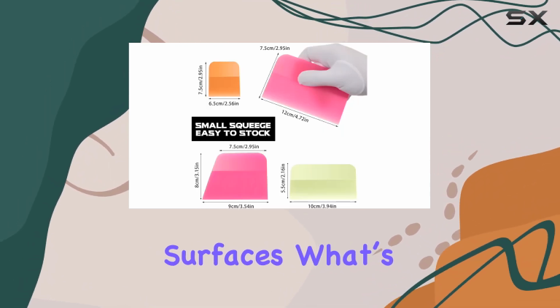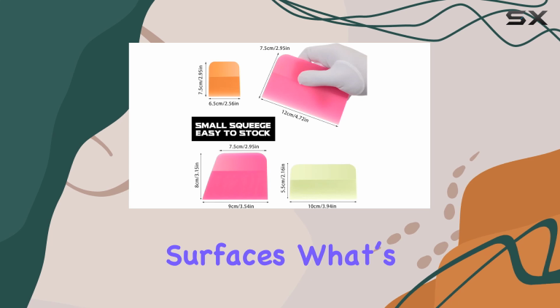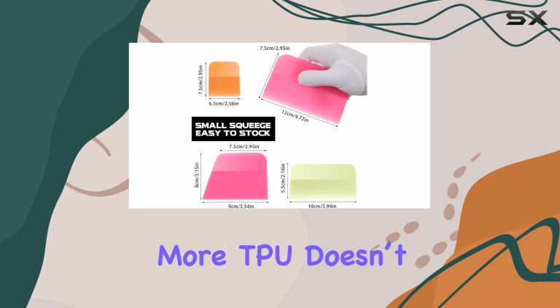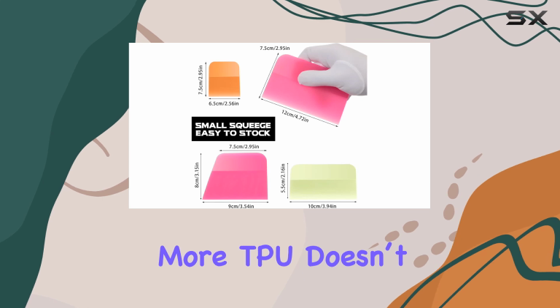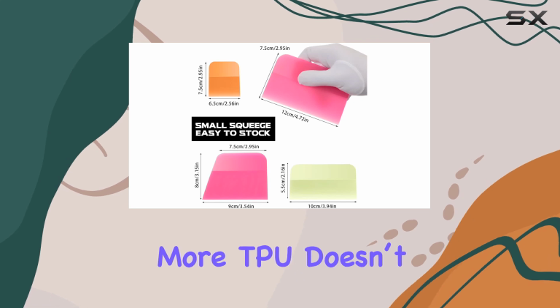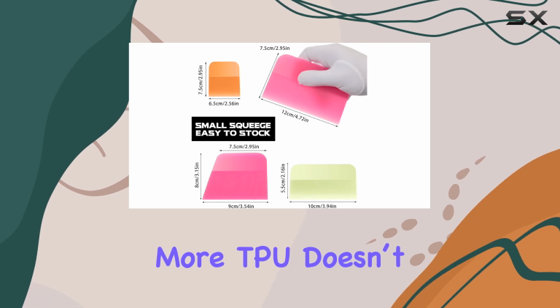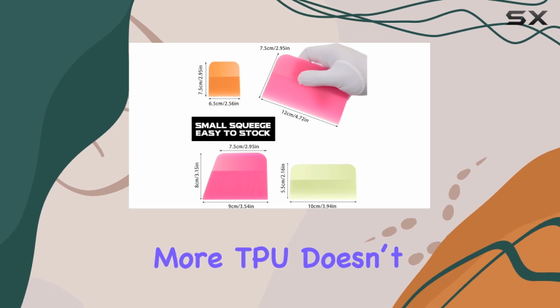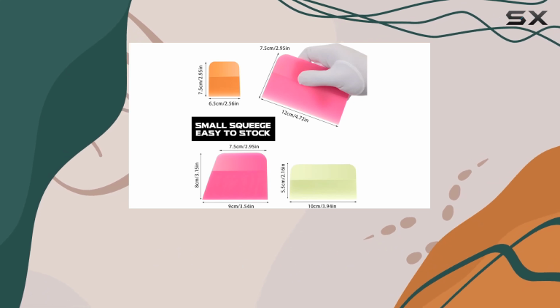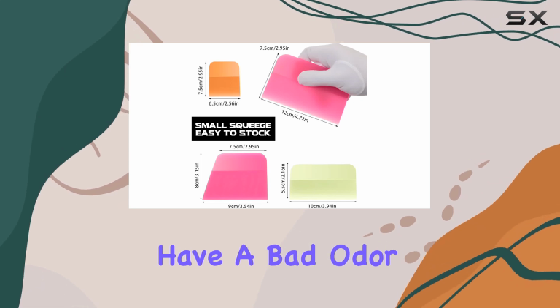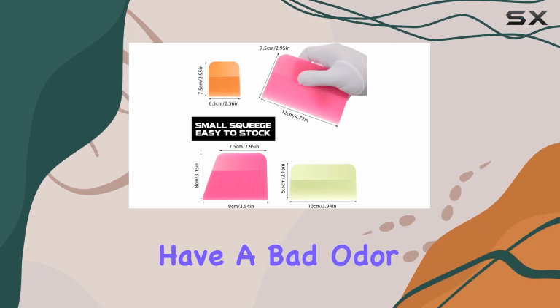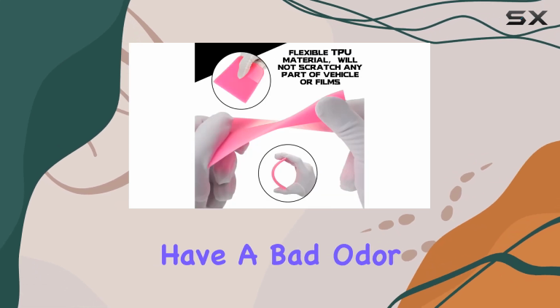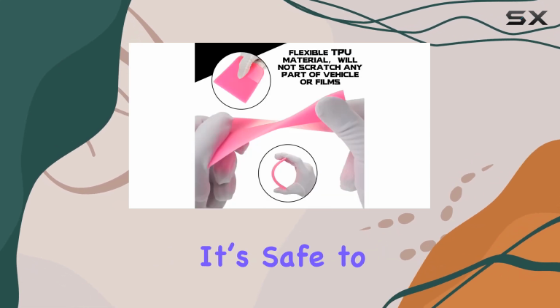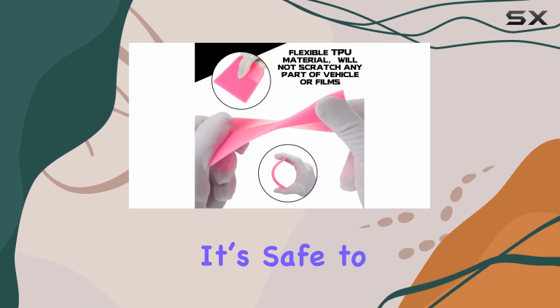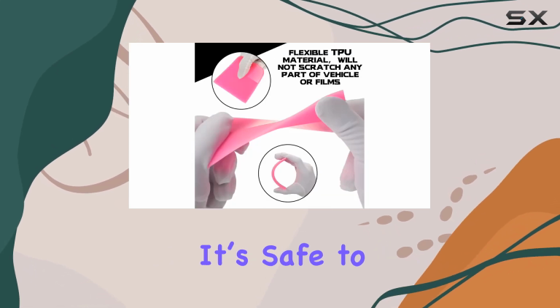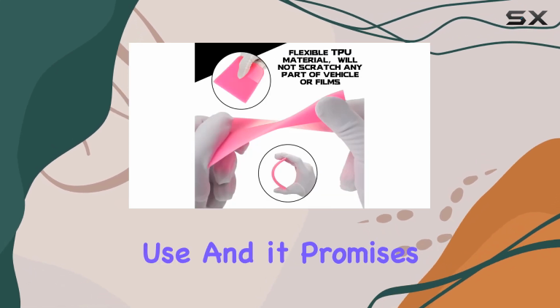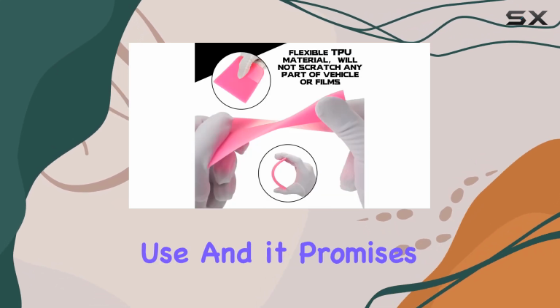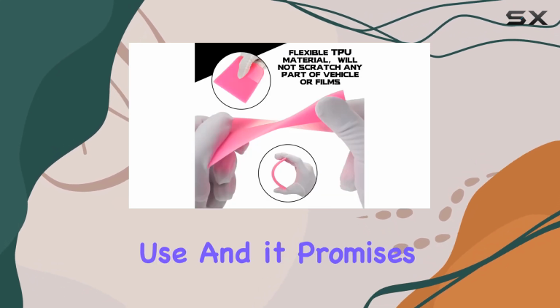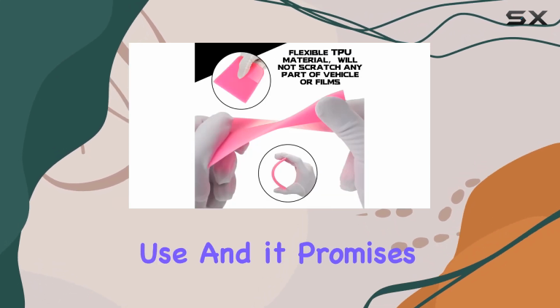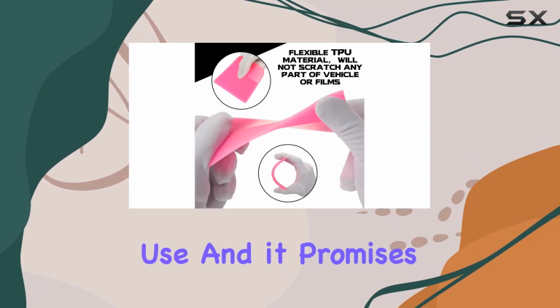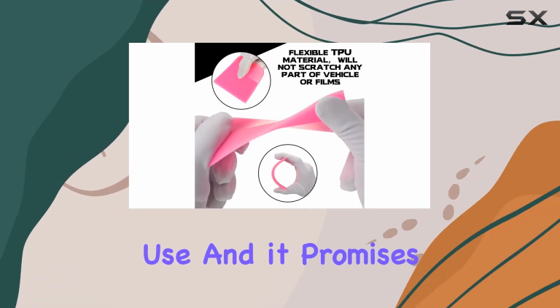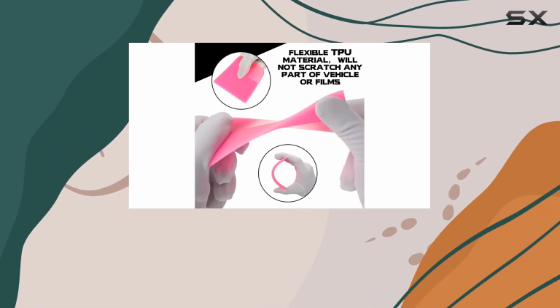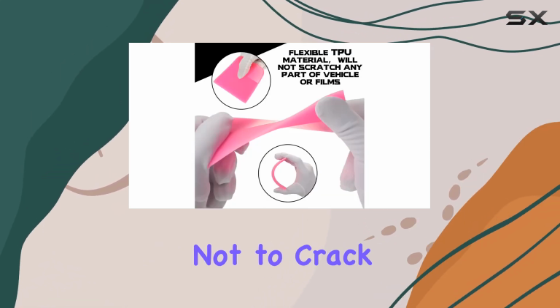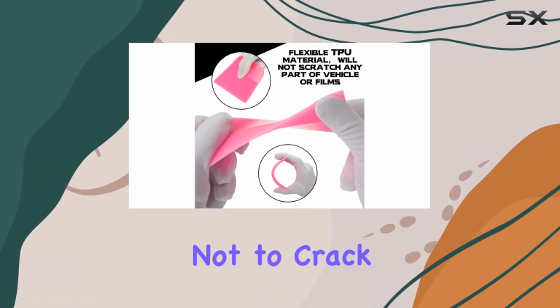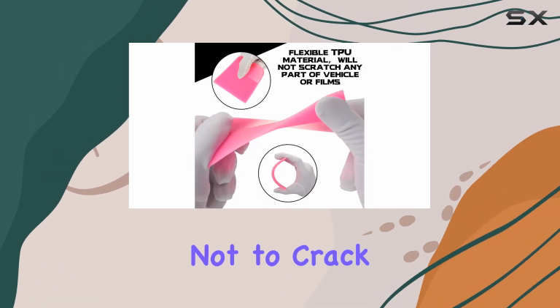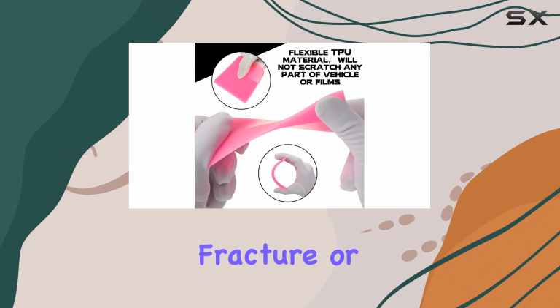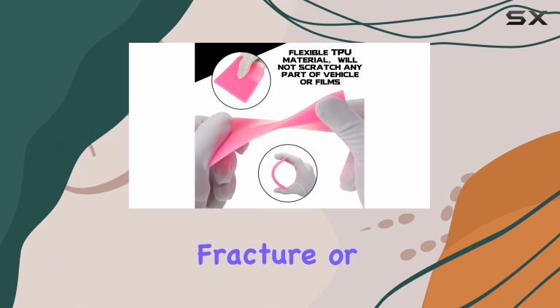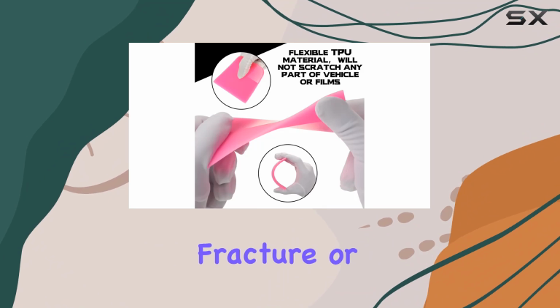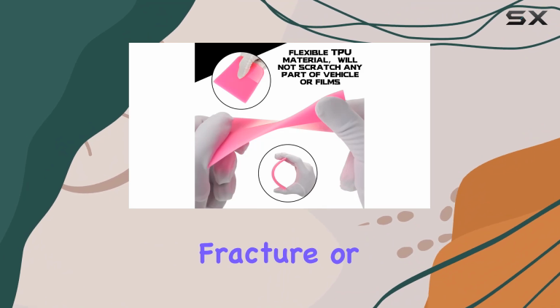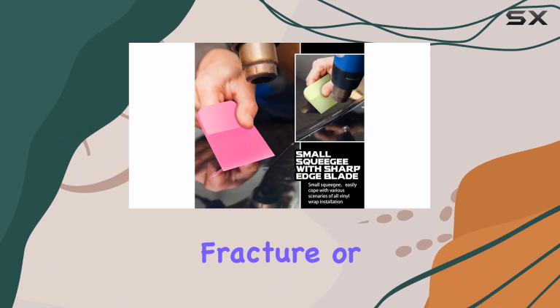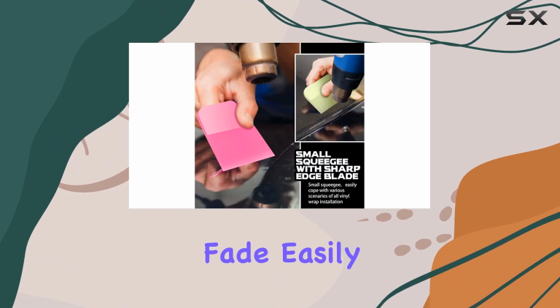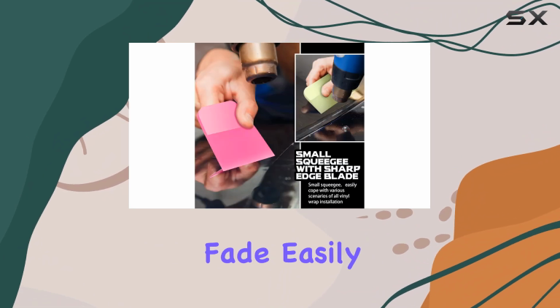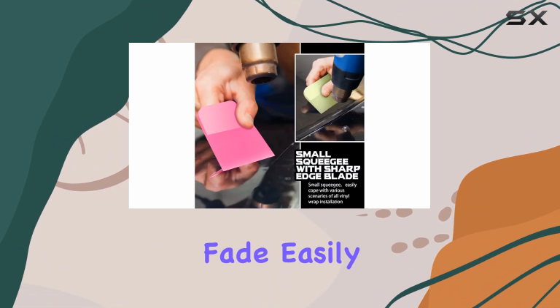What's more, TPU doesn't have a bad odor, it's safe to use, and it promises not to crack, fracture, or fade easily.